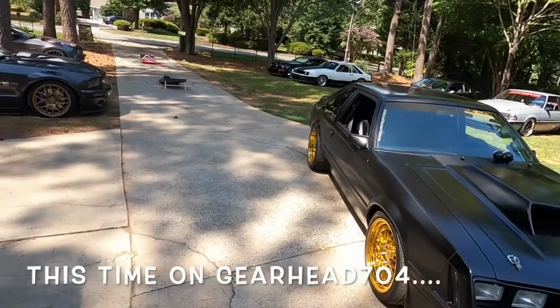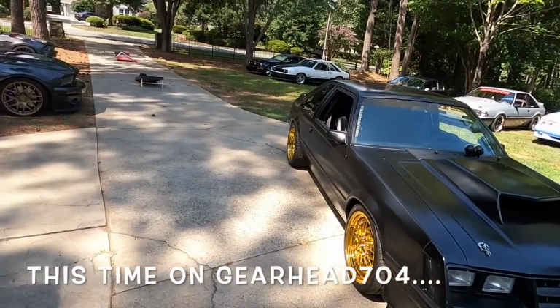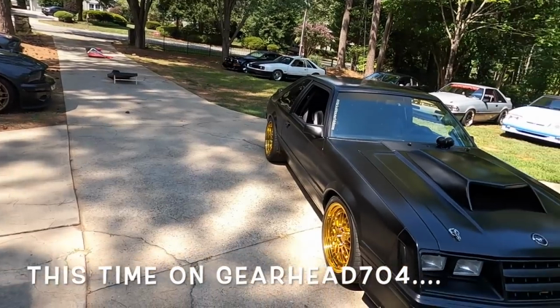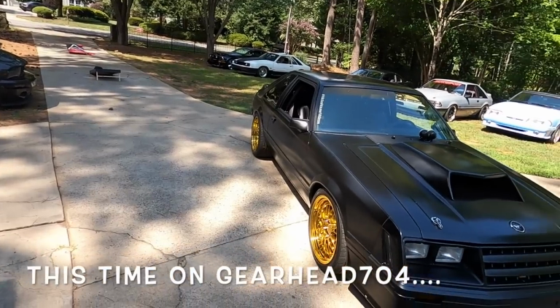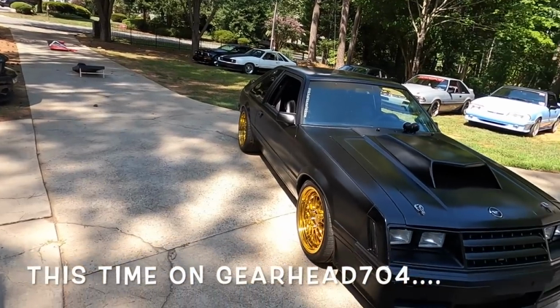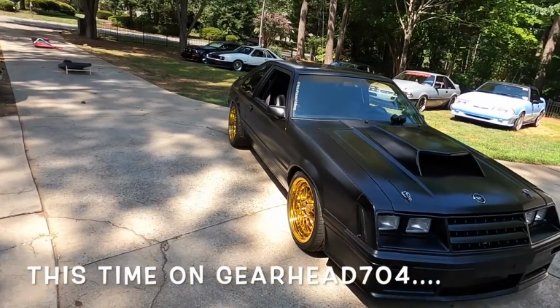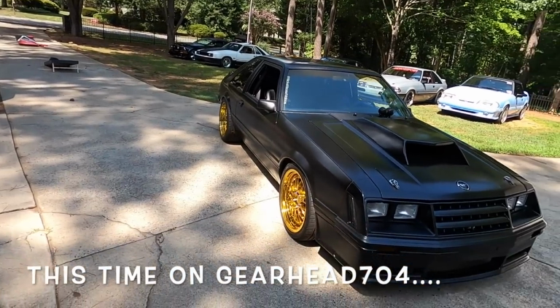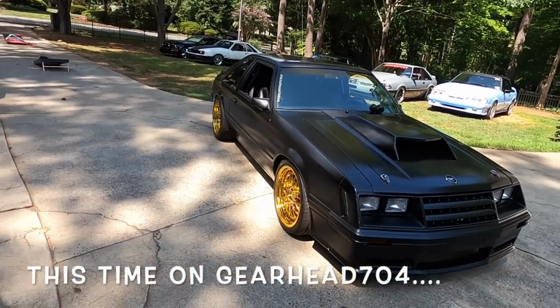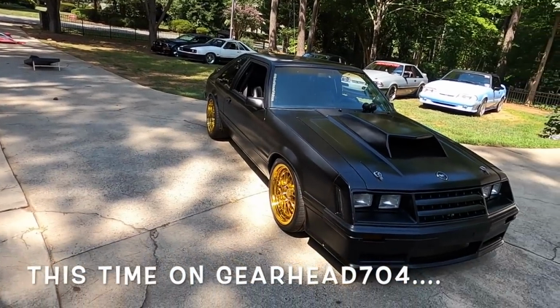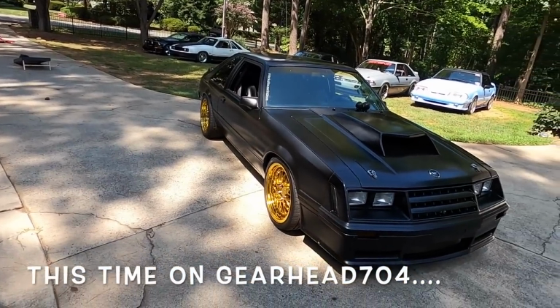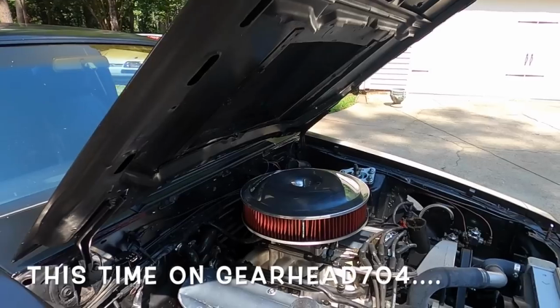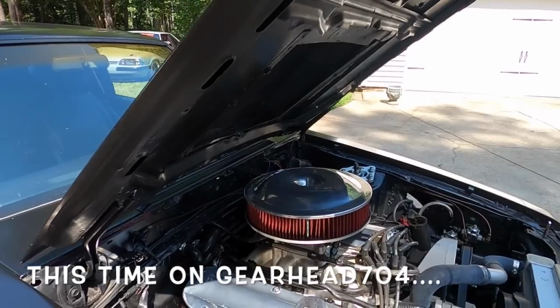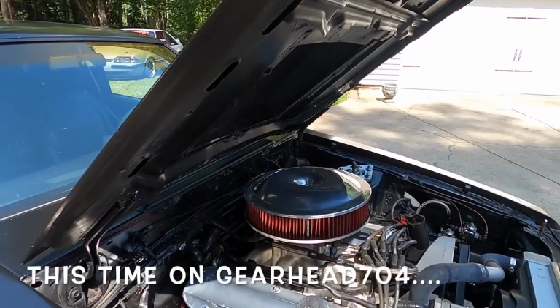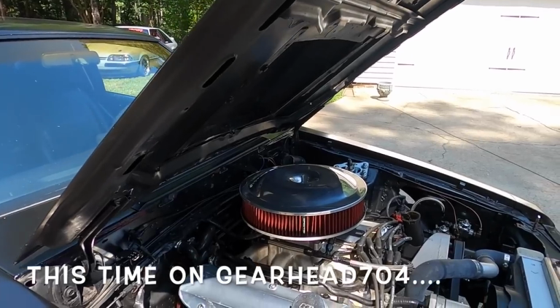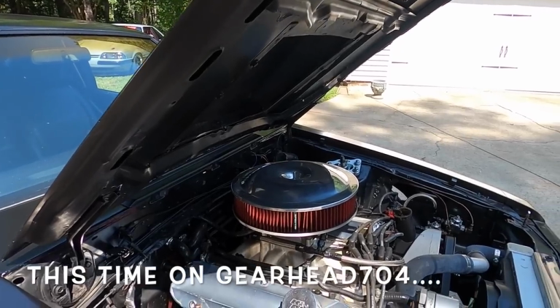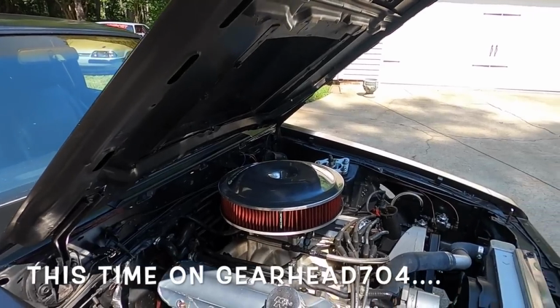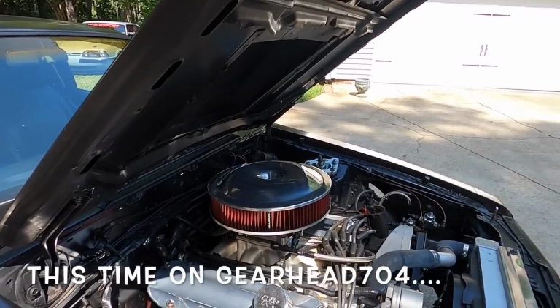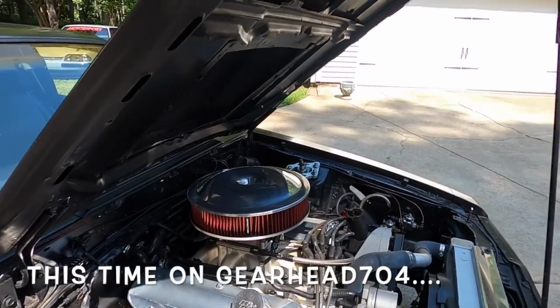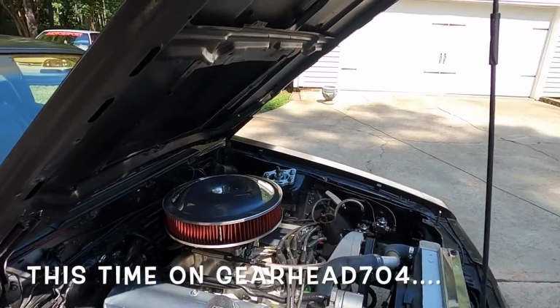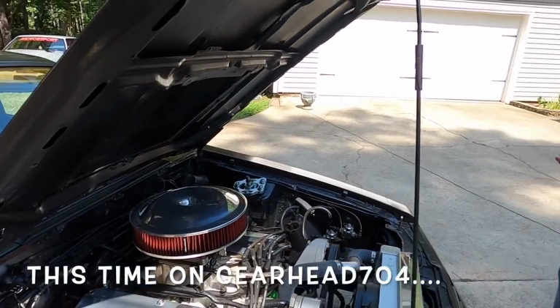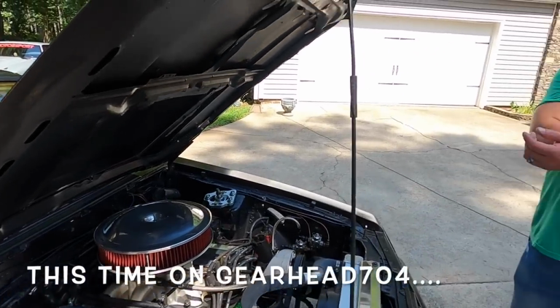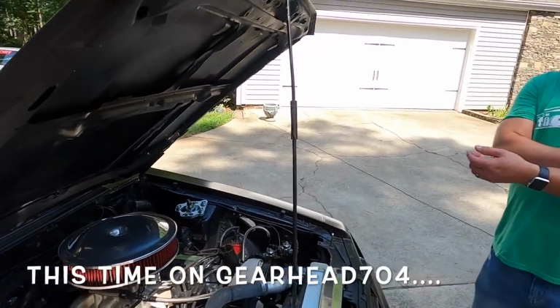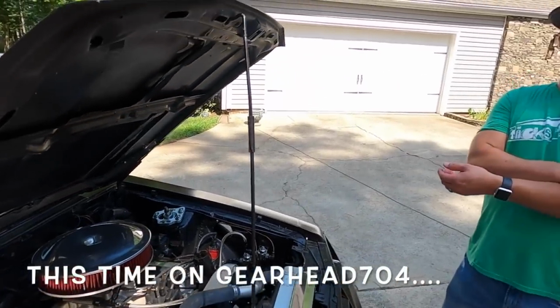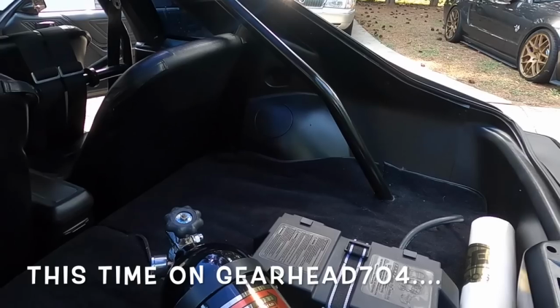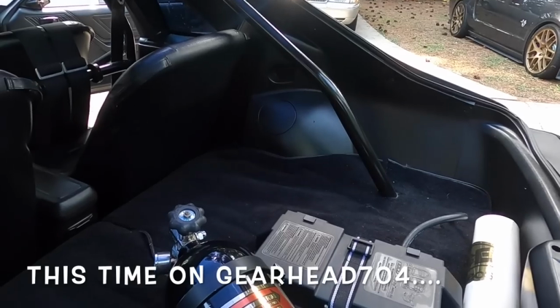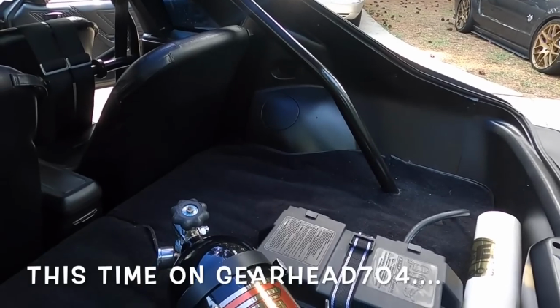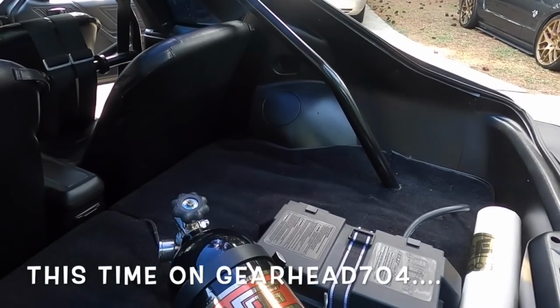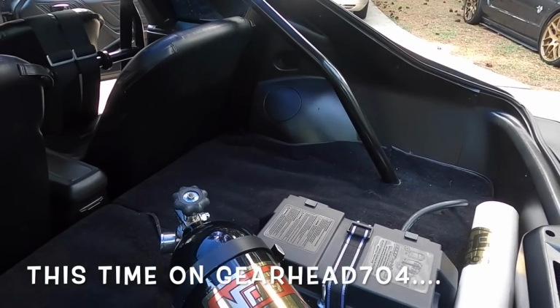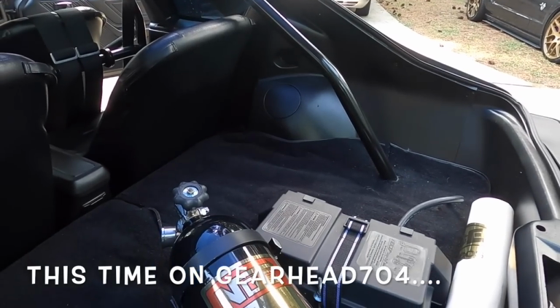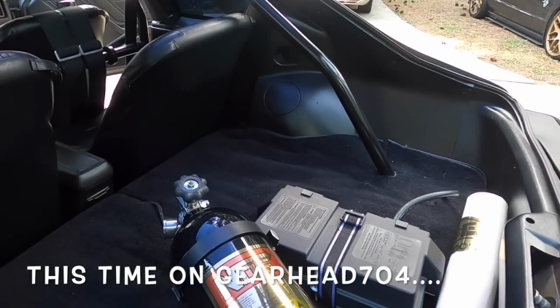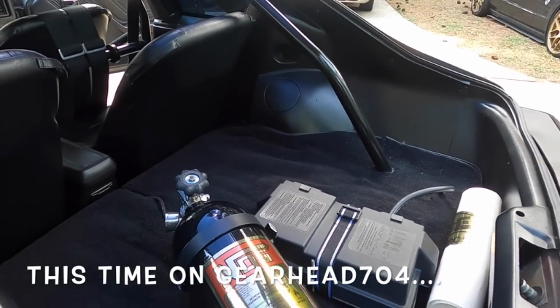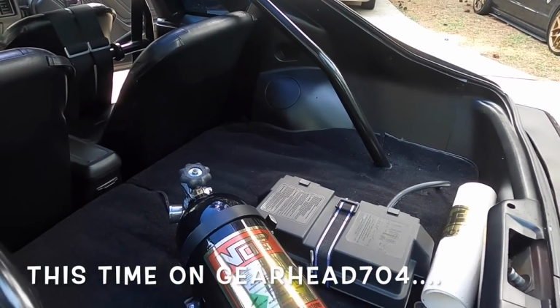One bad fox body — 395 cubic inch Windsor. How big of a shot of nitrous is this?